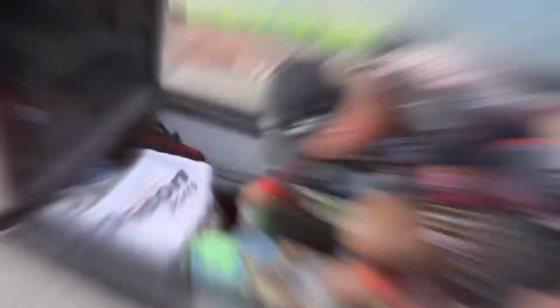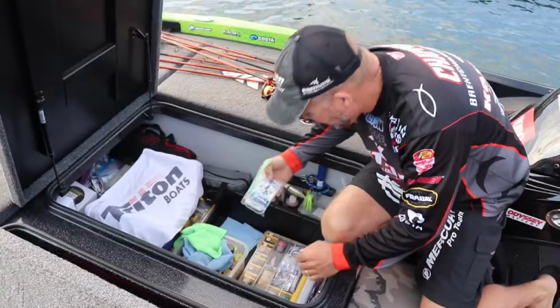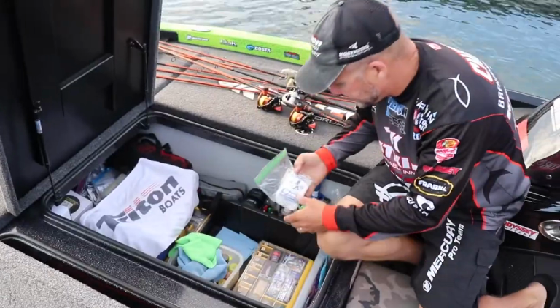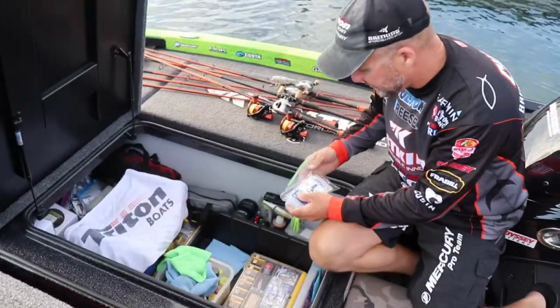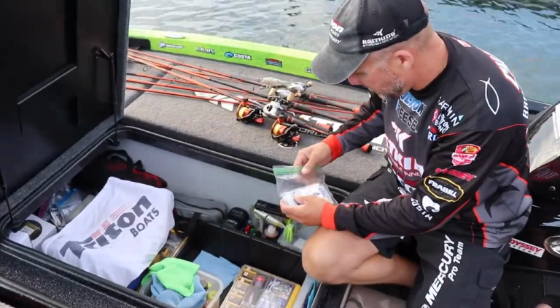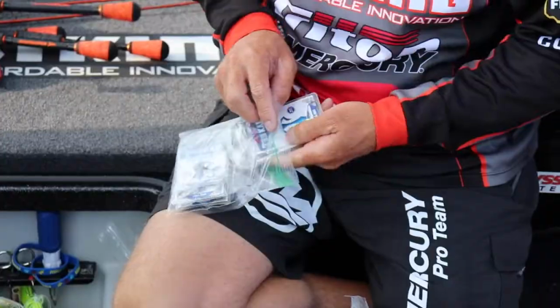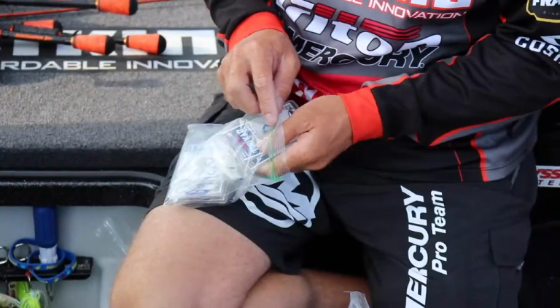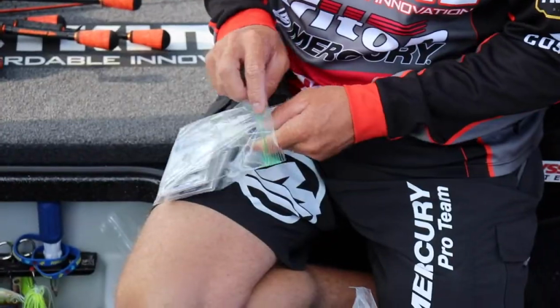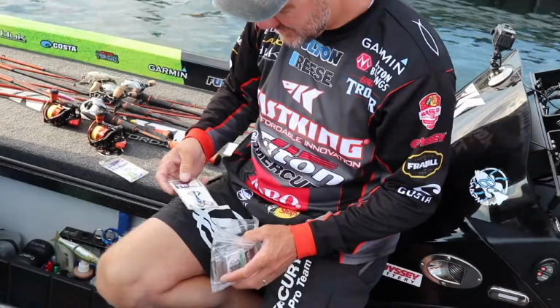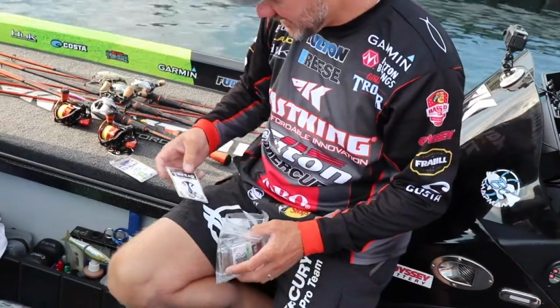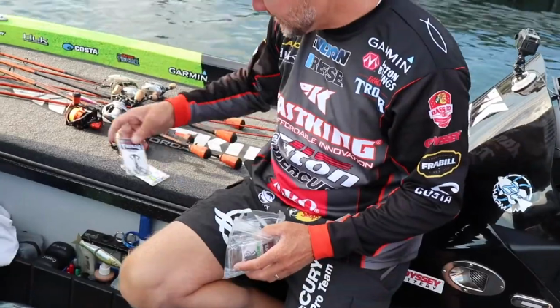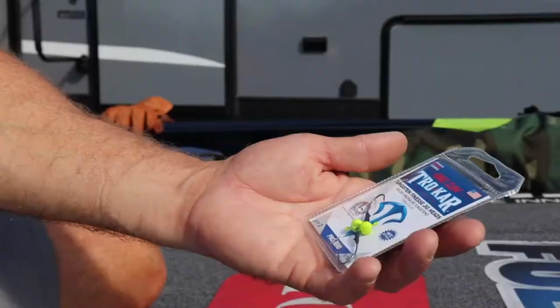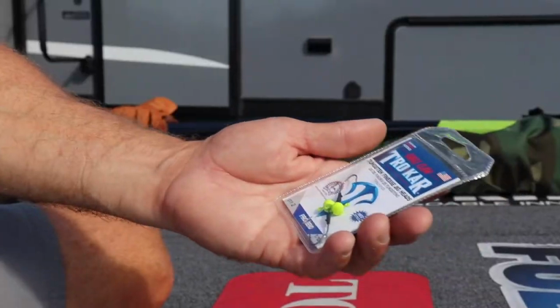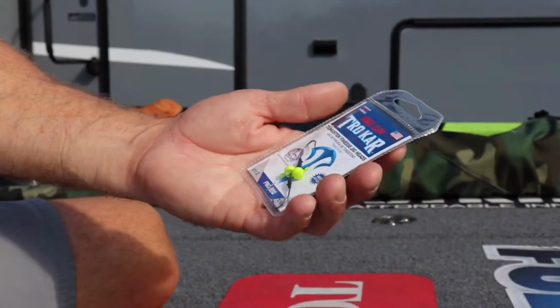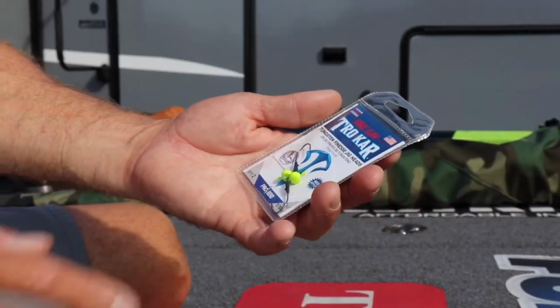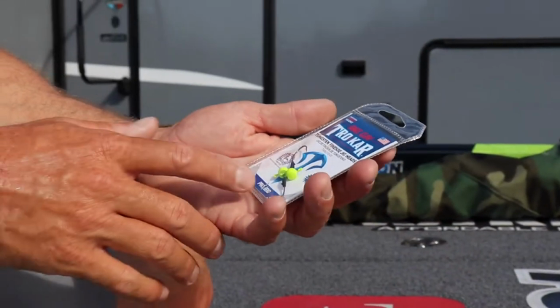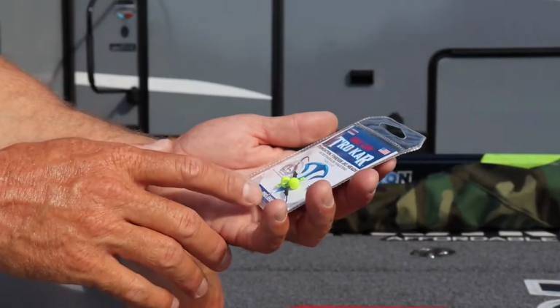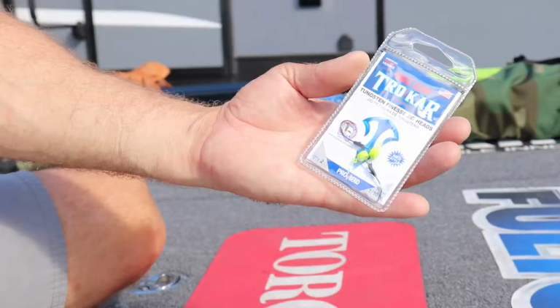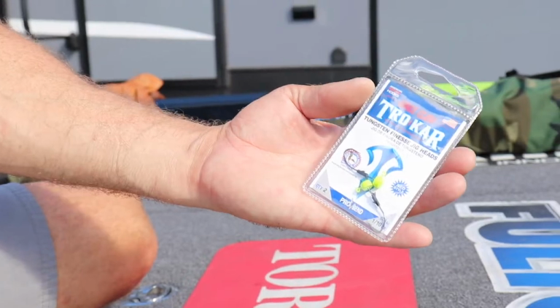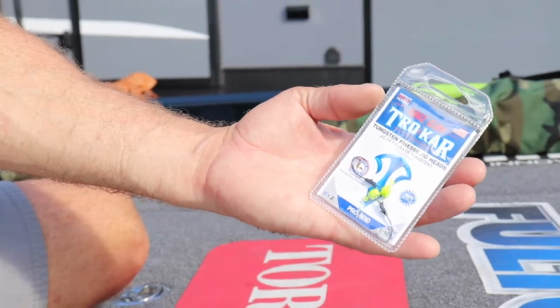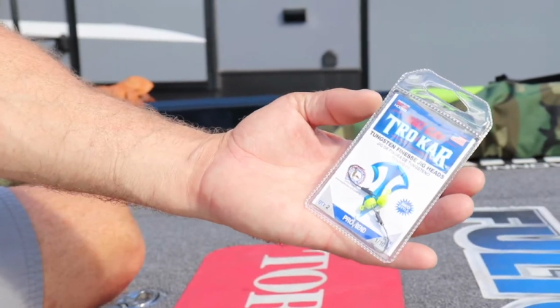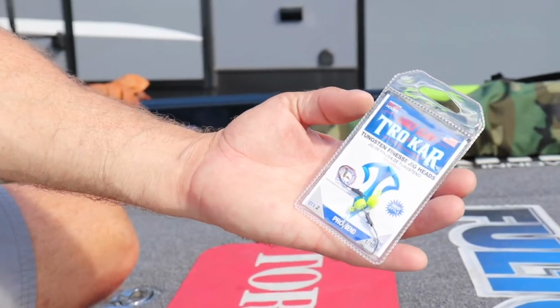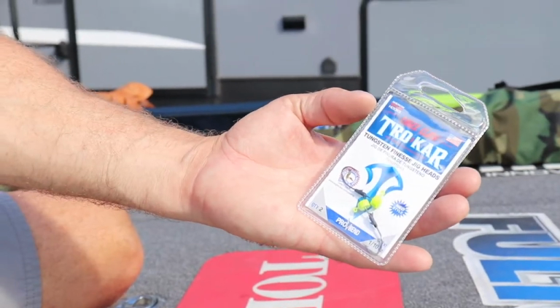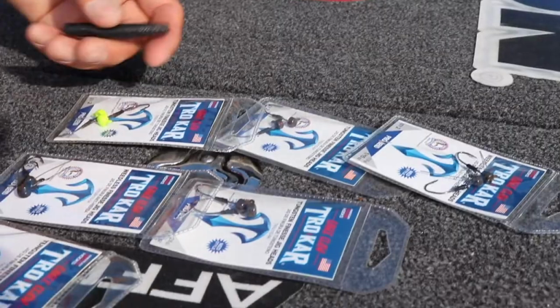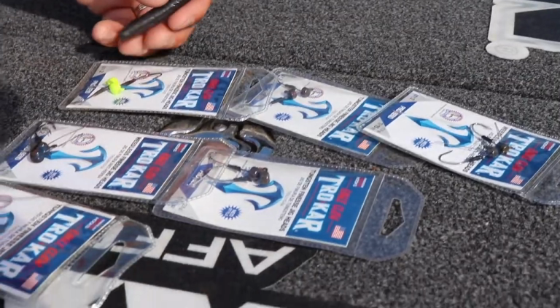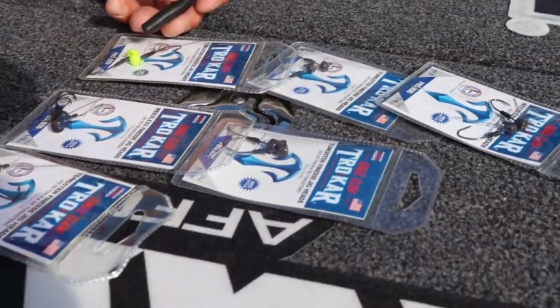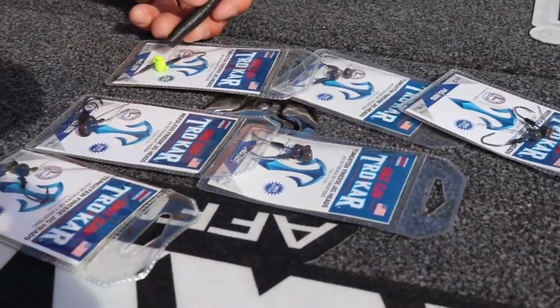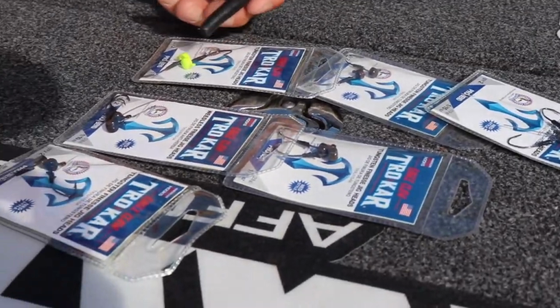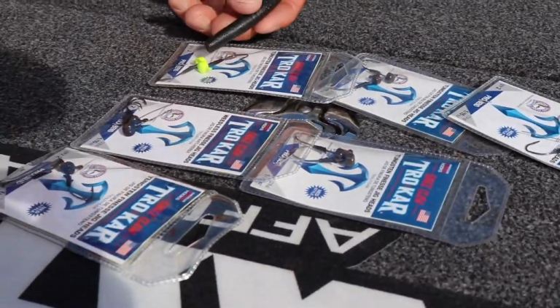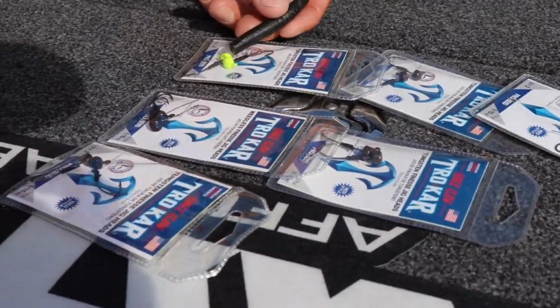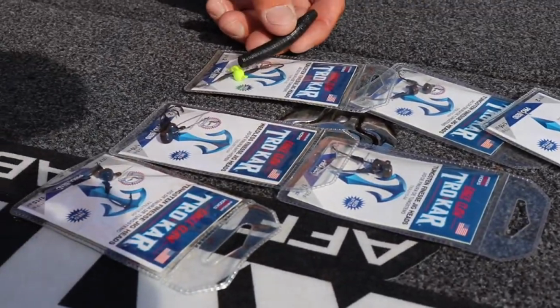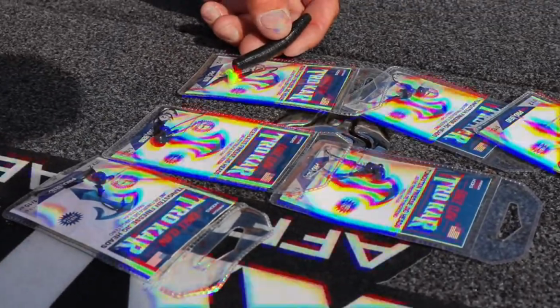One of the things that's going to make you a little bit better fisherman is these right here. Eagle Claw Trocar — they've come out with these ned style heads.